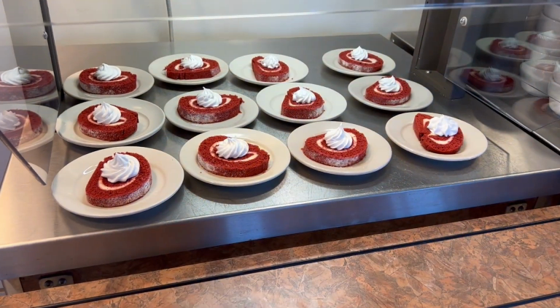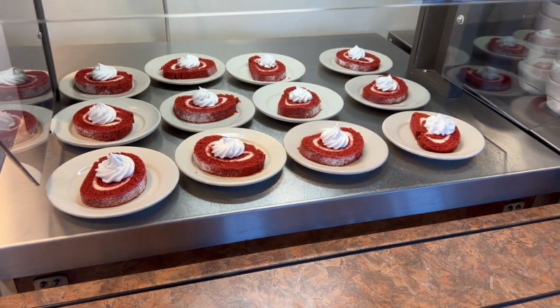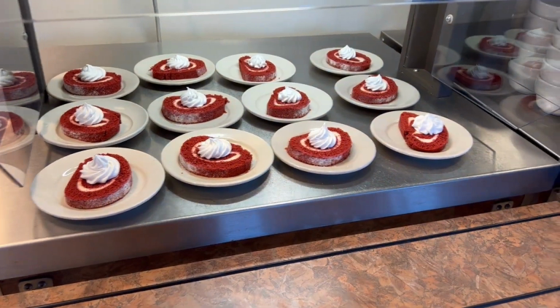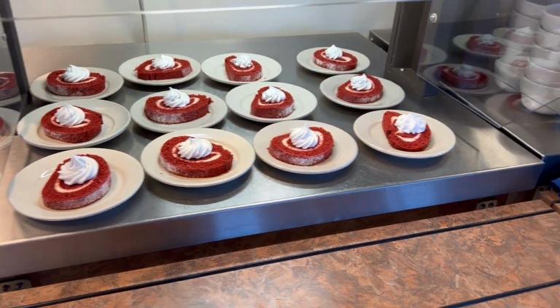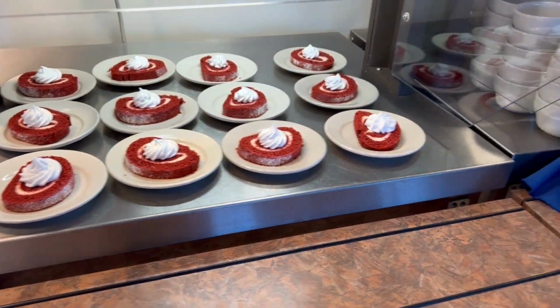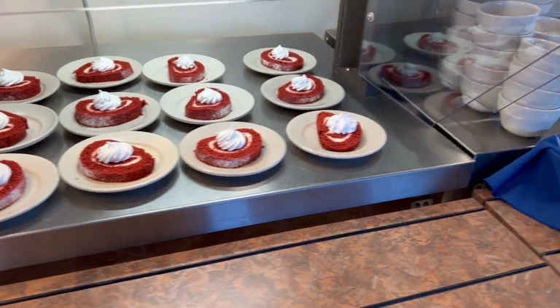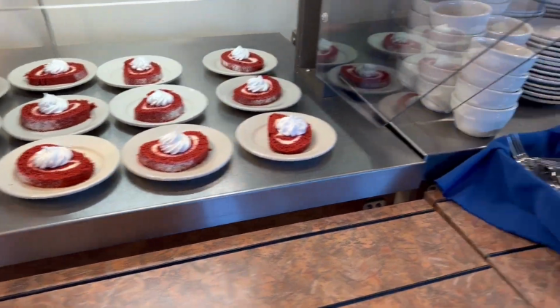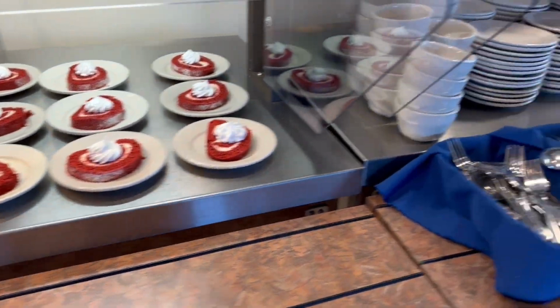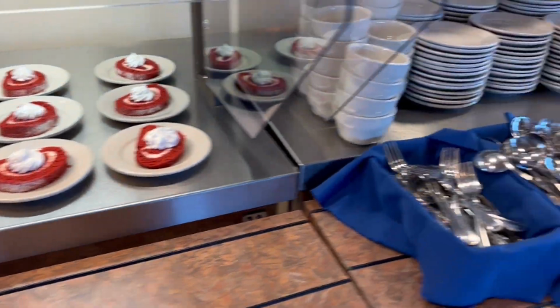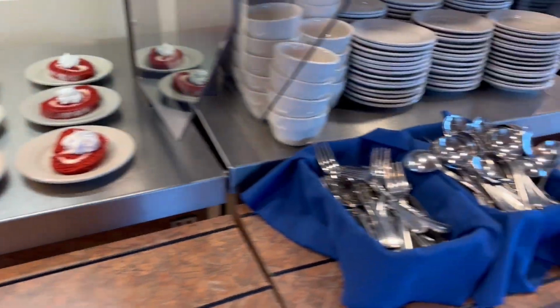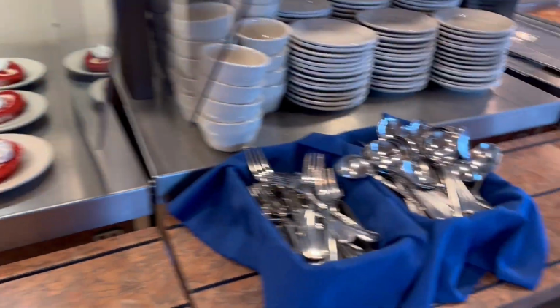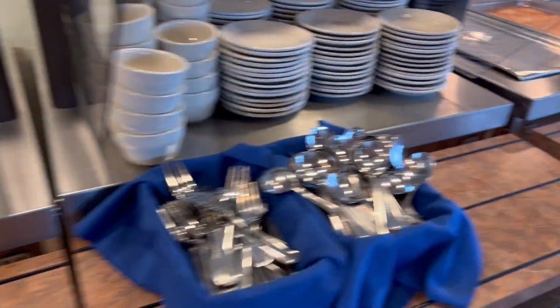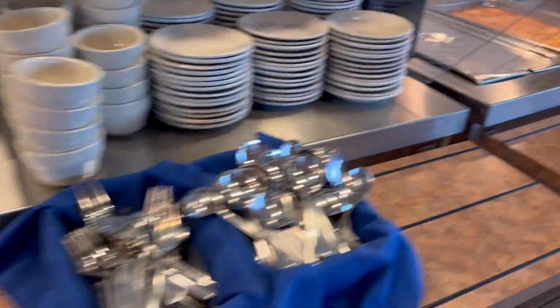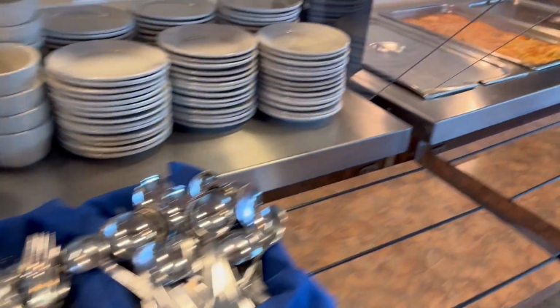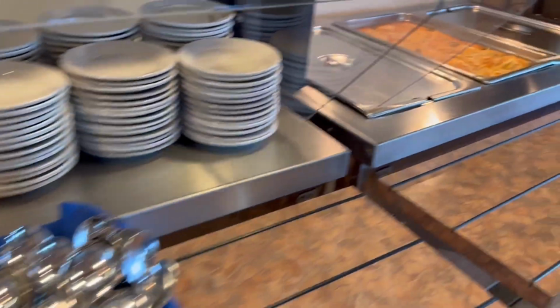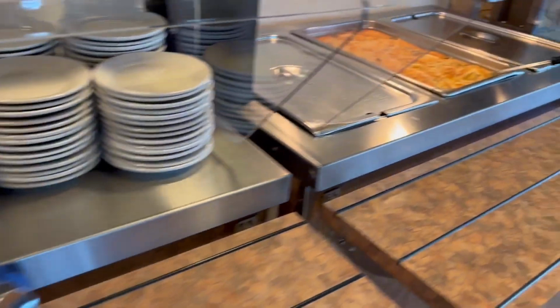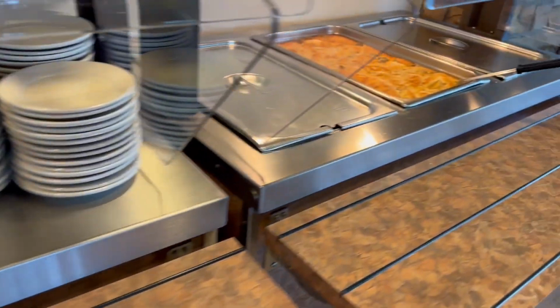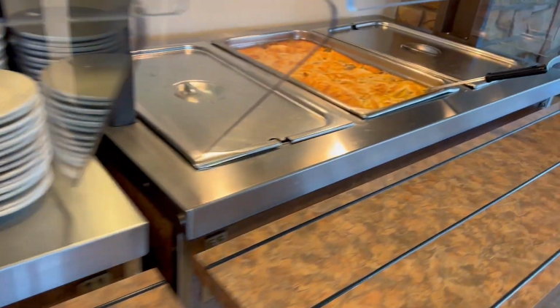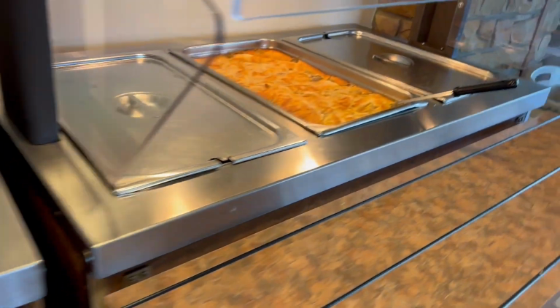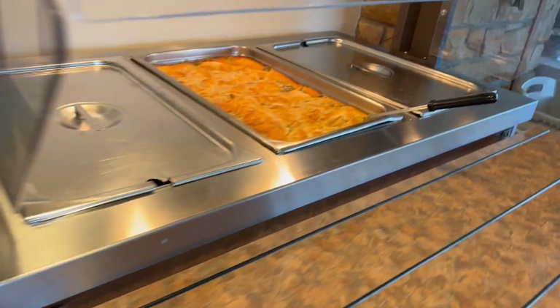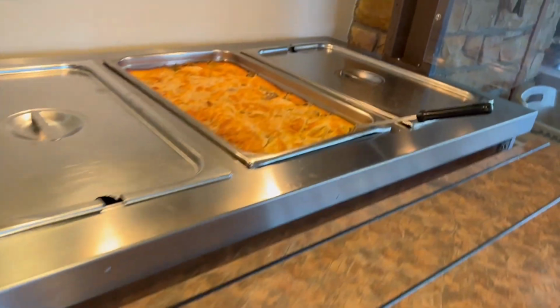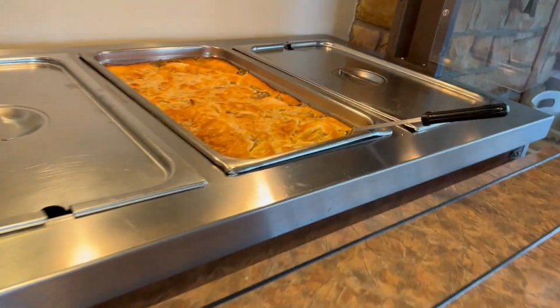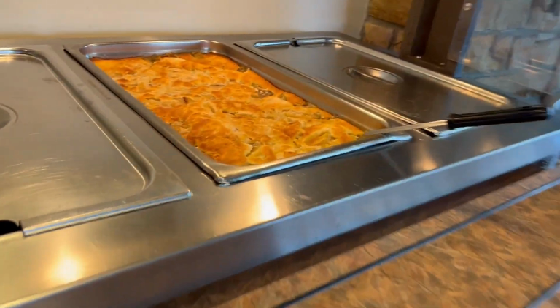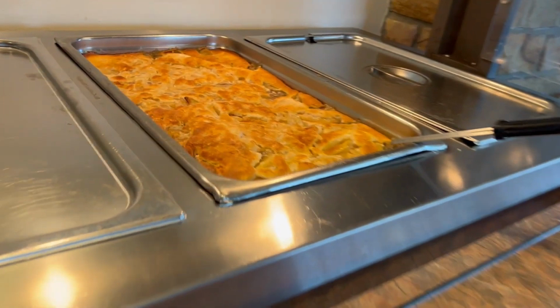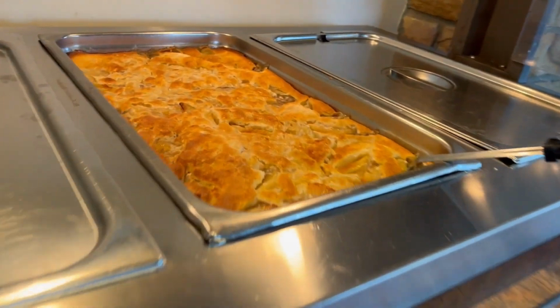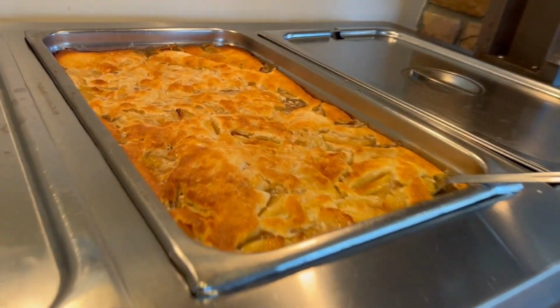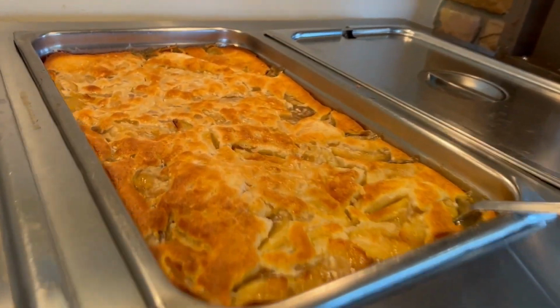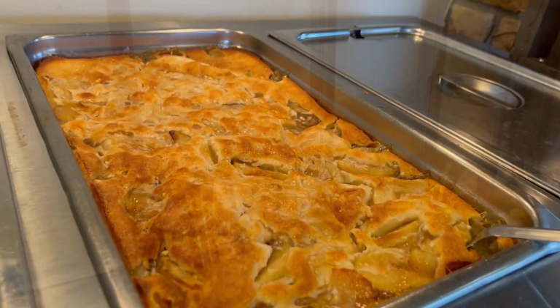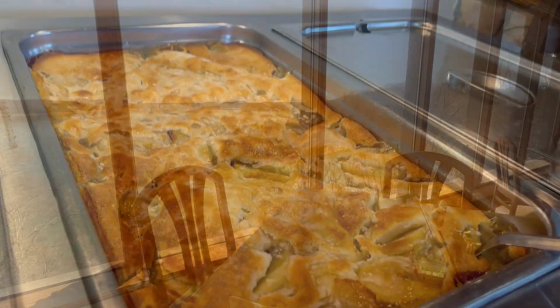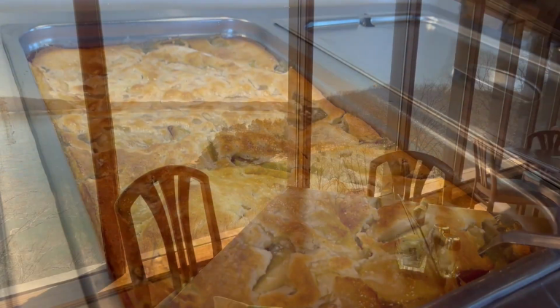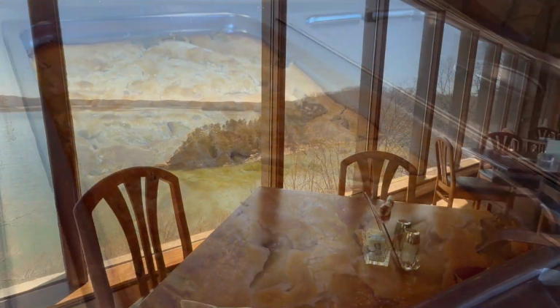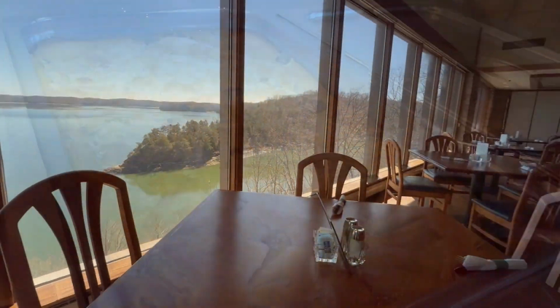Next I headed to the dessert bar, which is my favorite part. They had two options and this apple cobbler looked great.